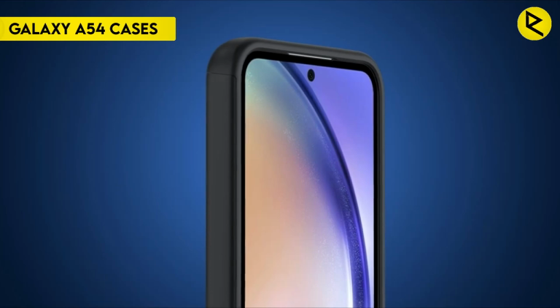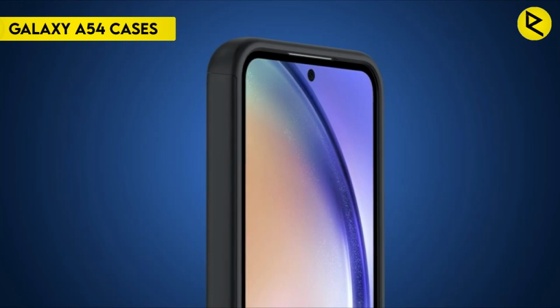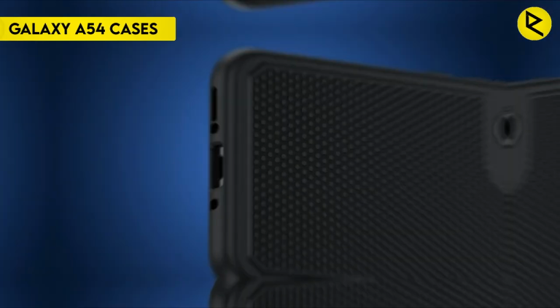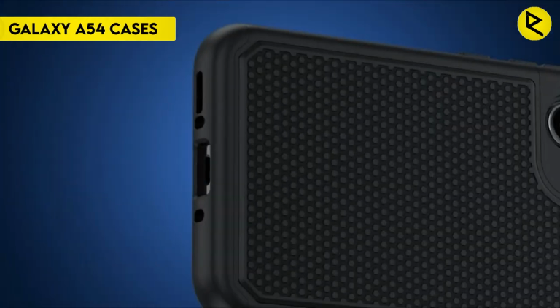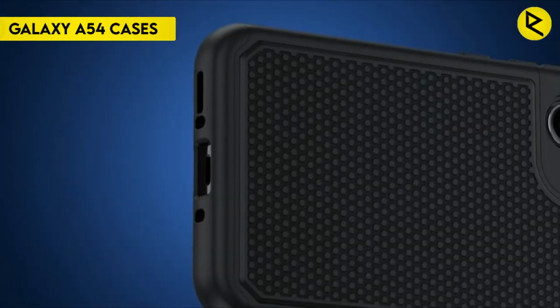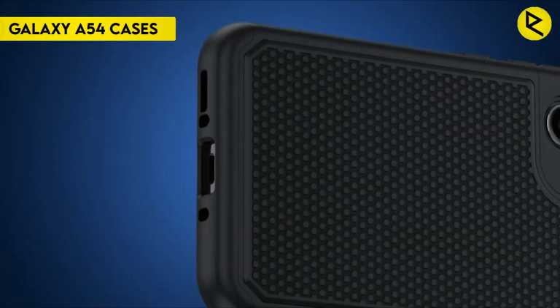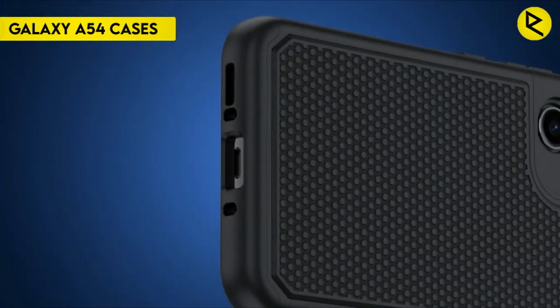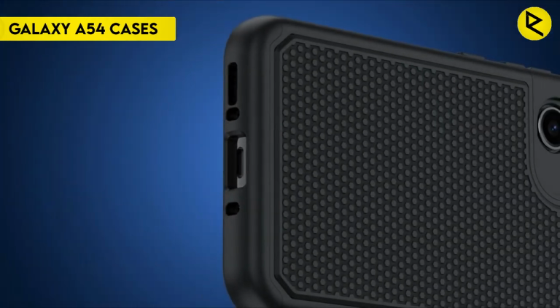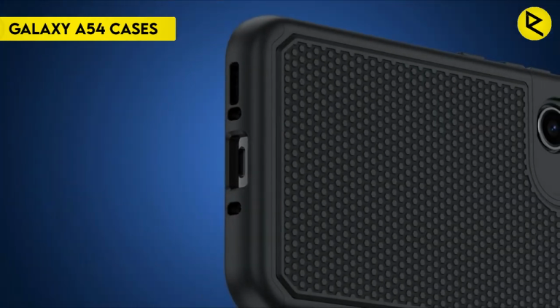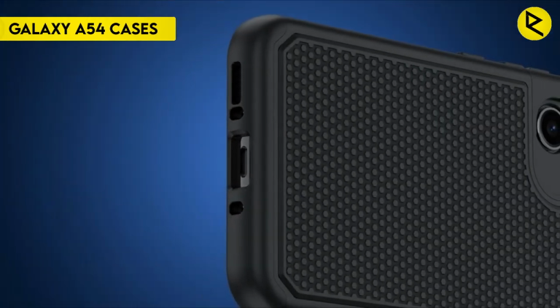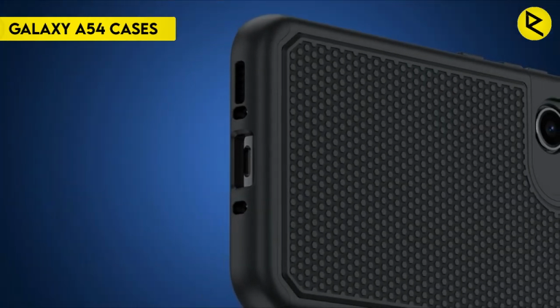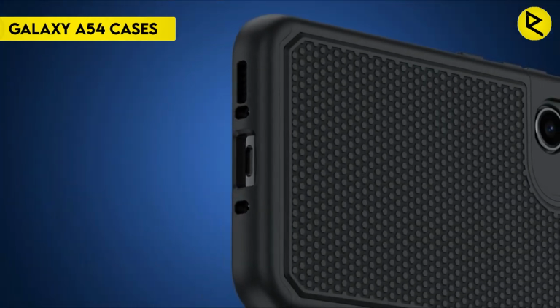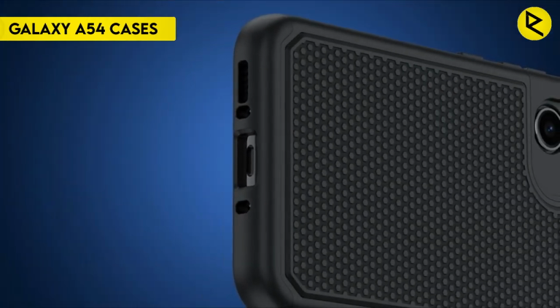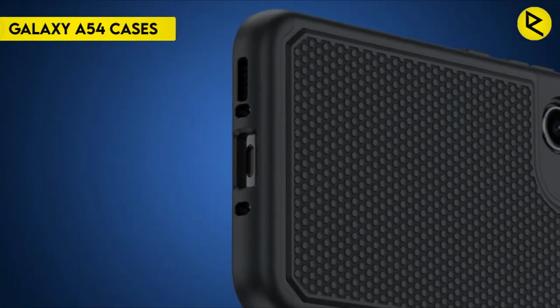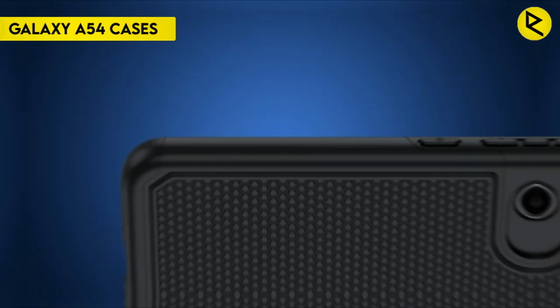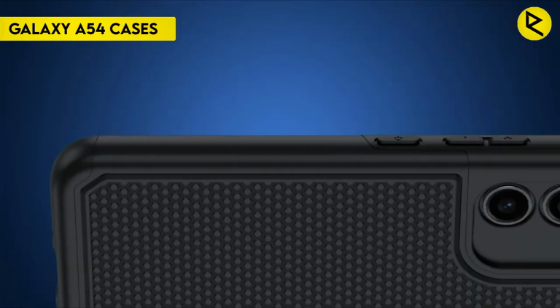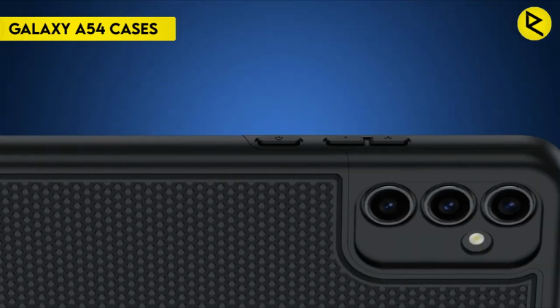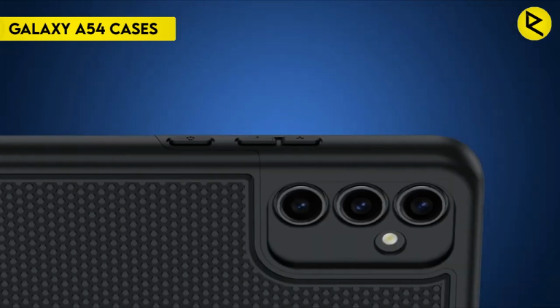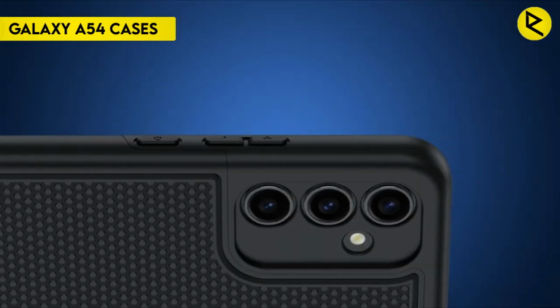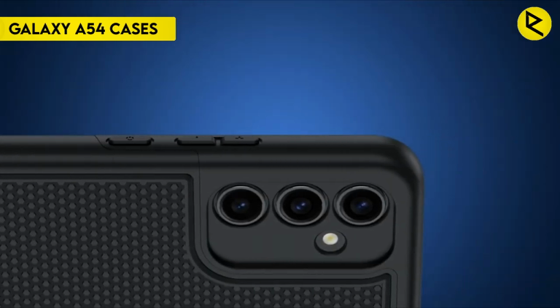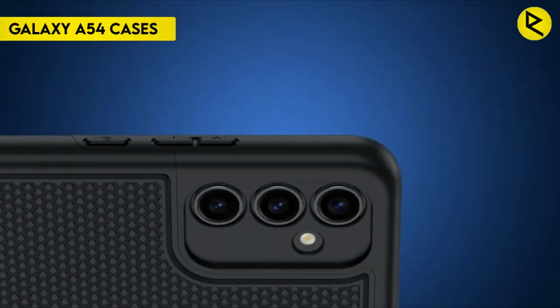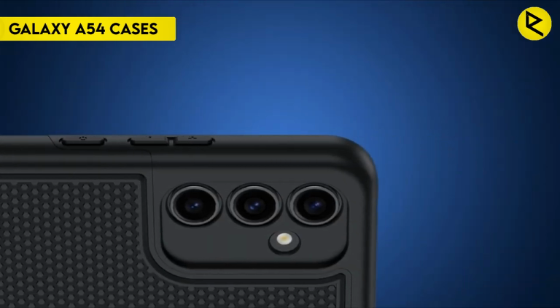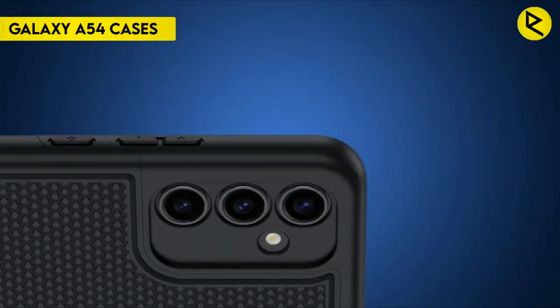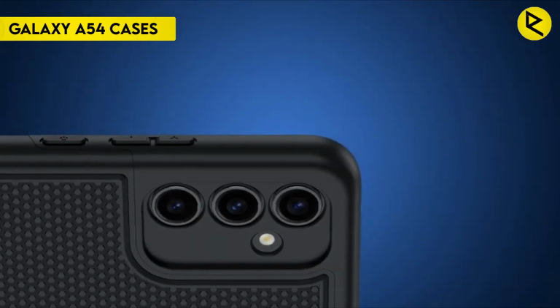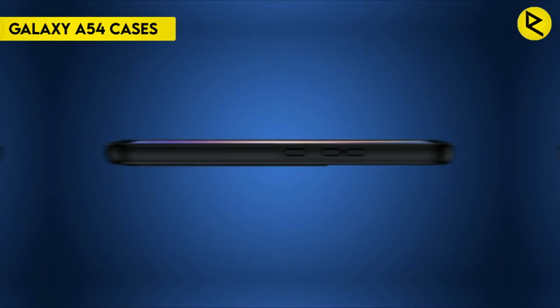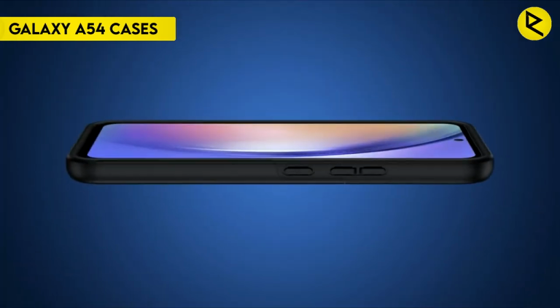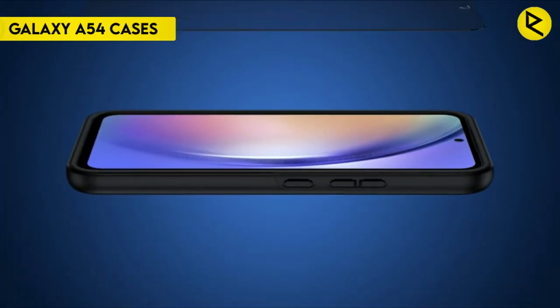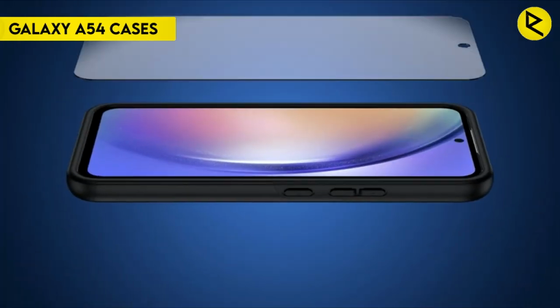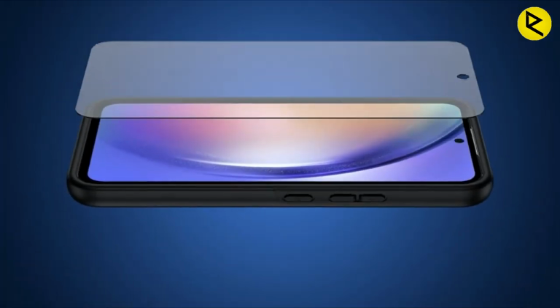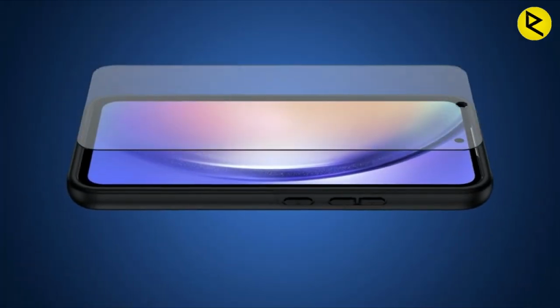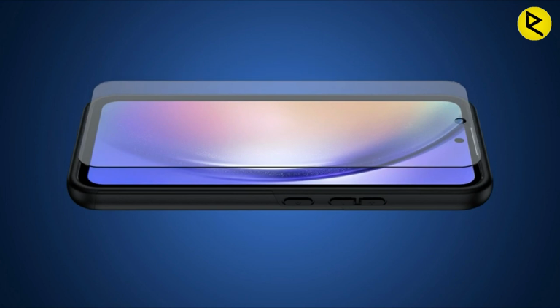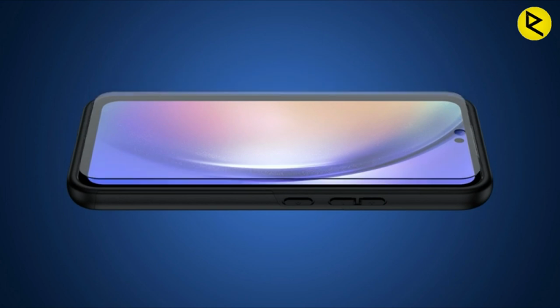Hello everybody, welcome to iZroid. I am going to talk about the best Galaxy A54 cases.